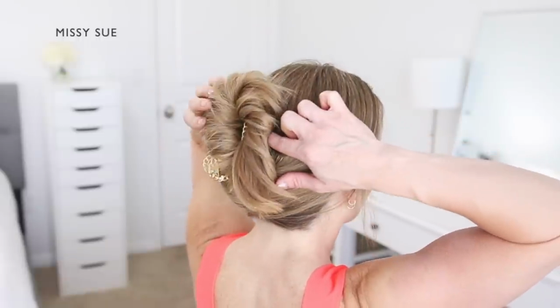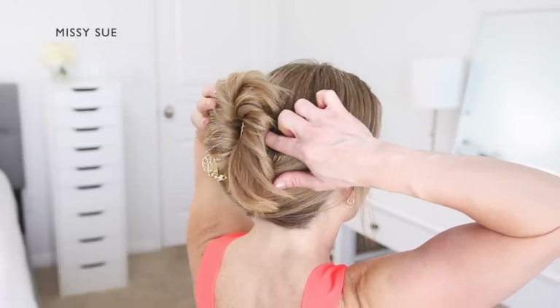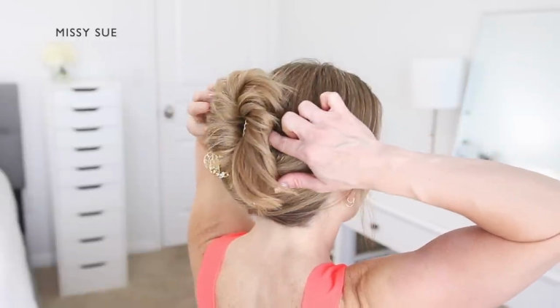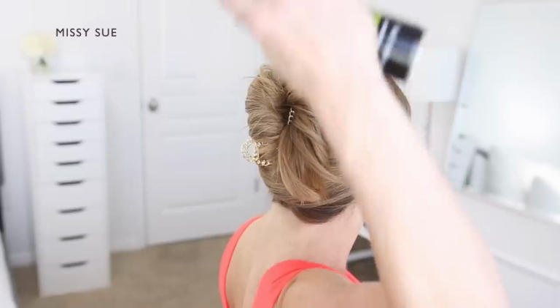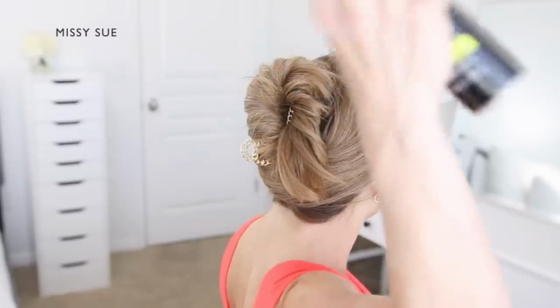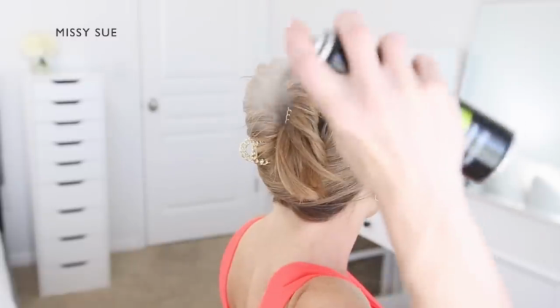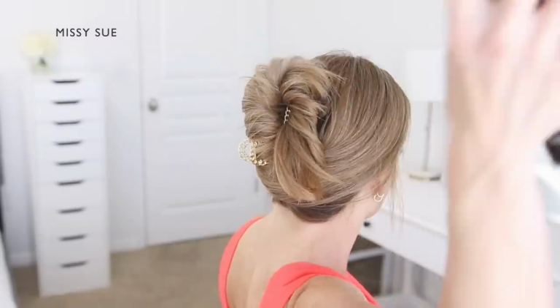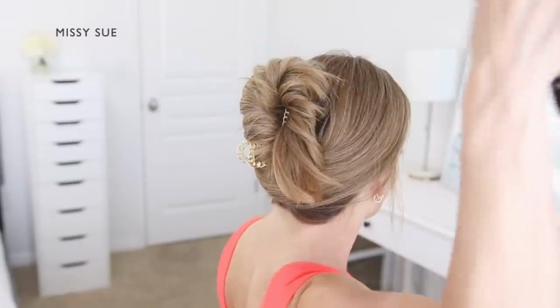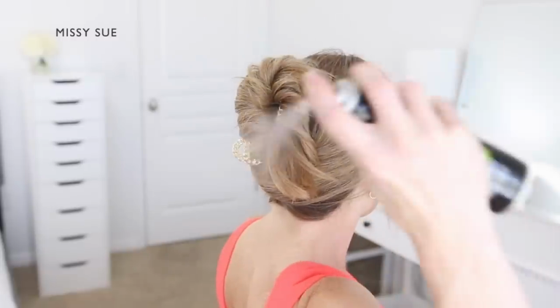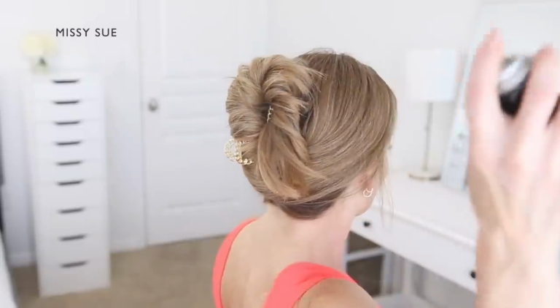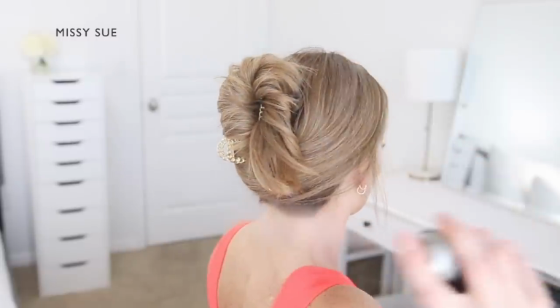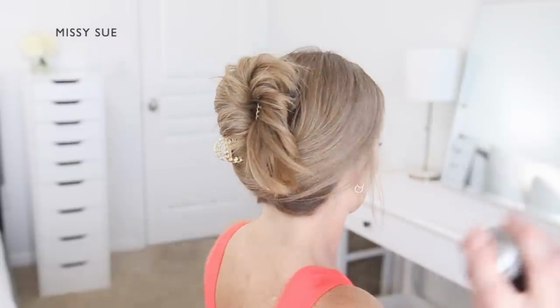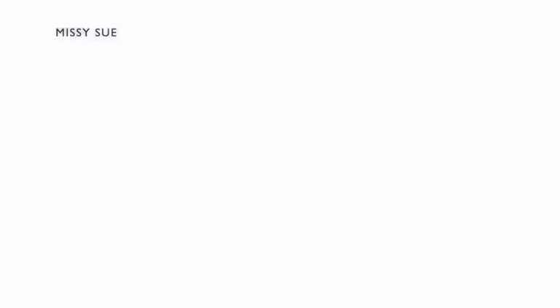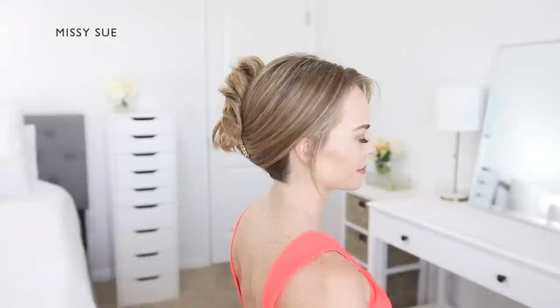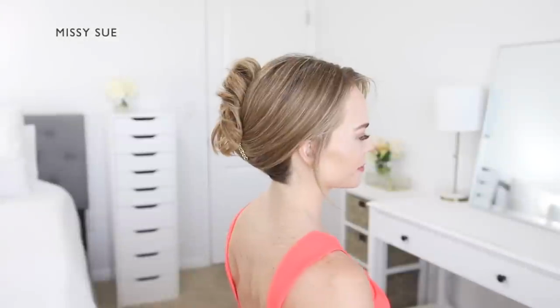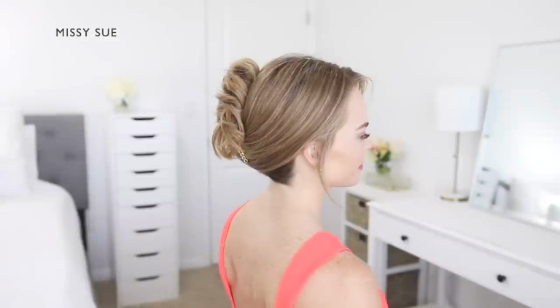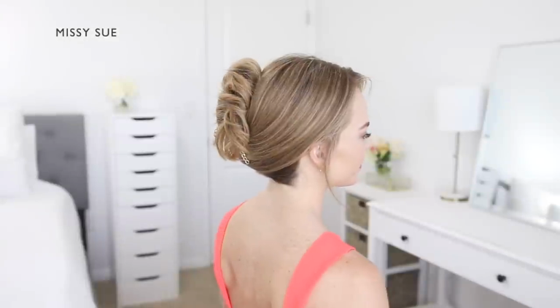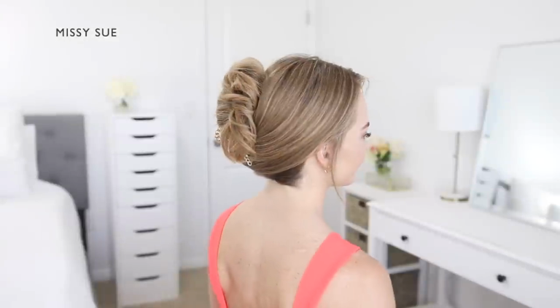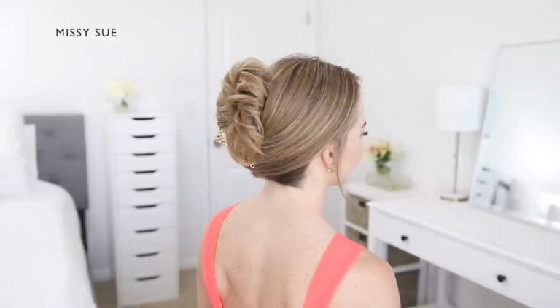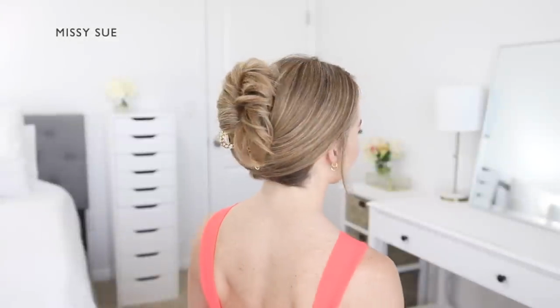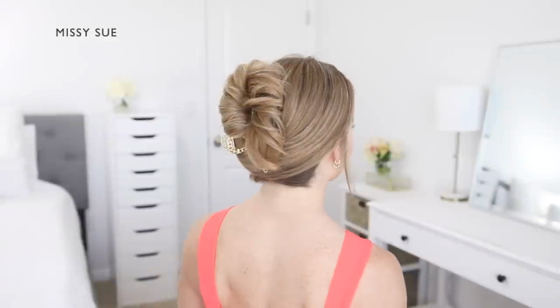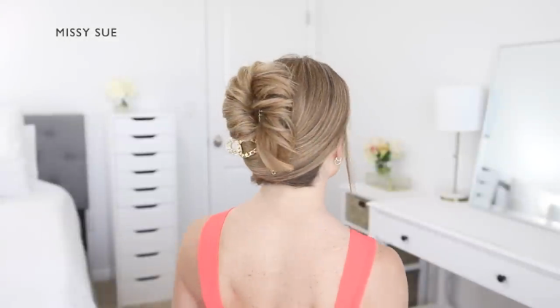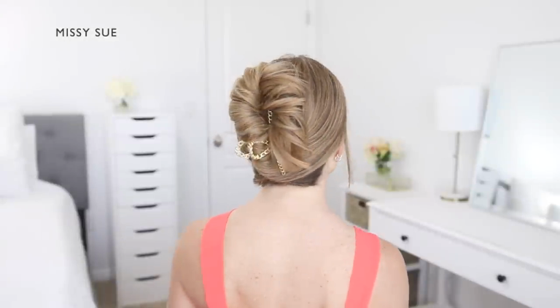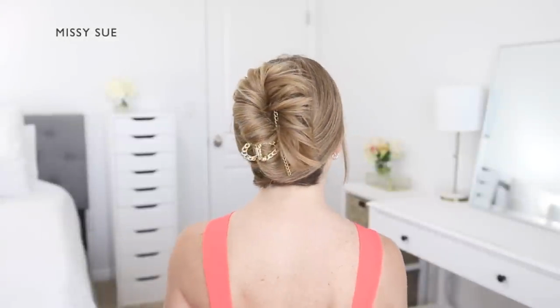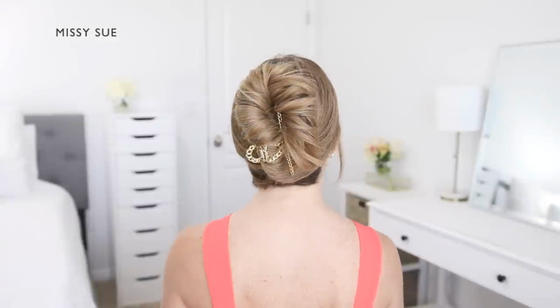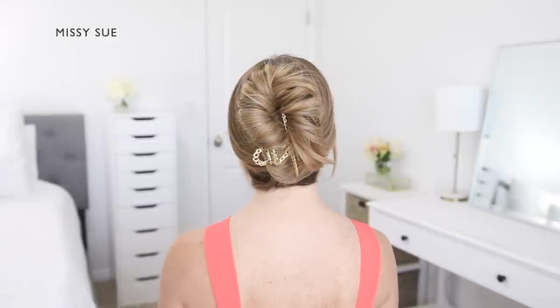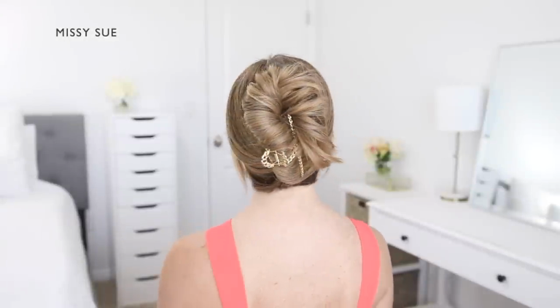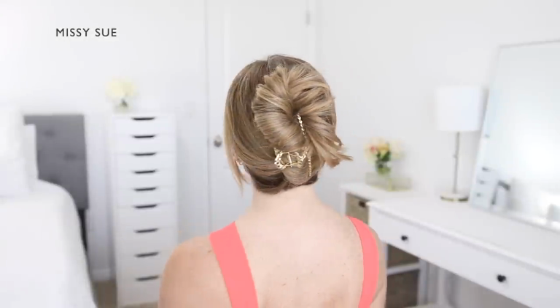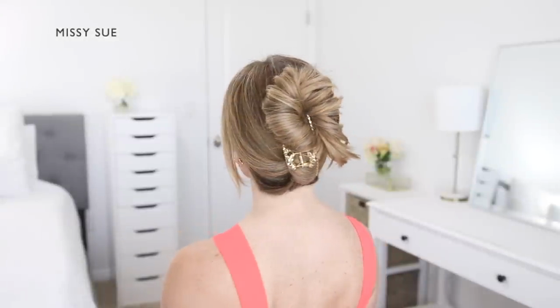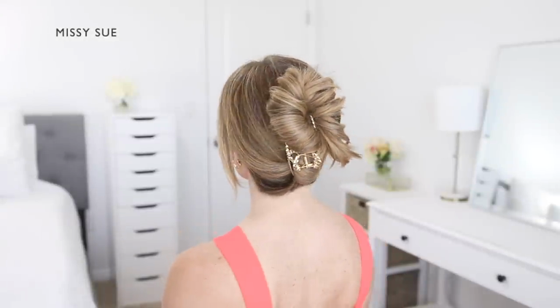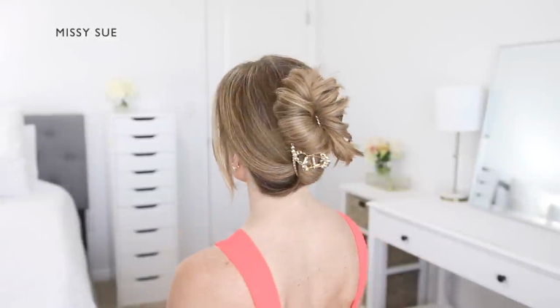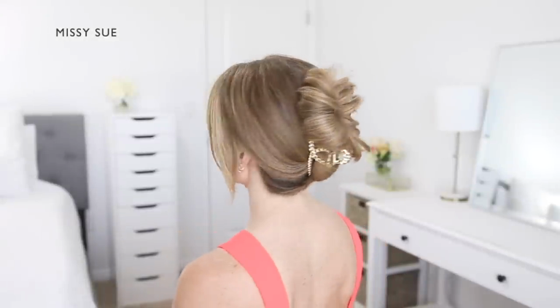I think this updo is so unique and fun and a really great way to style your hair to stay cooler during the hot summer months.